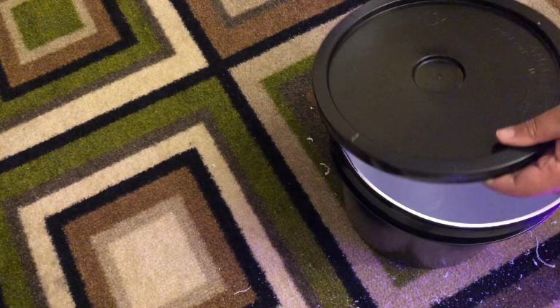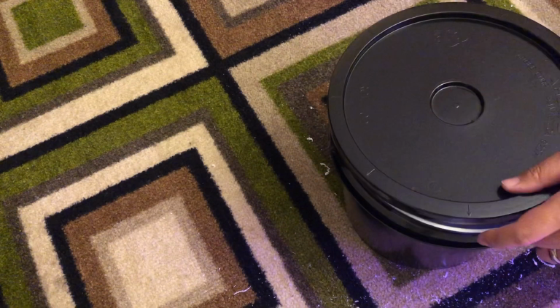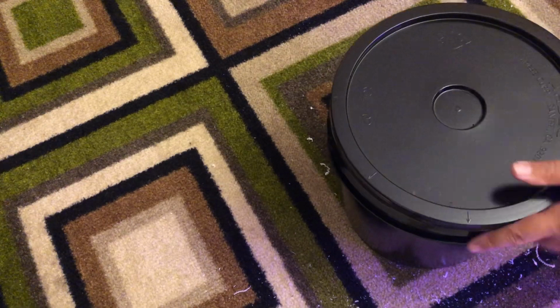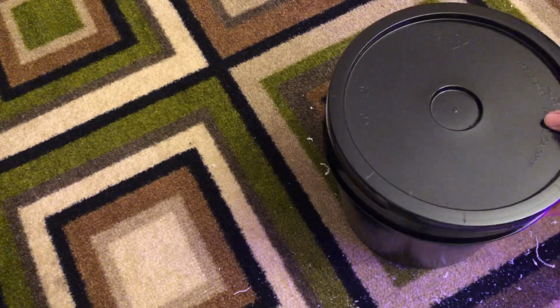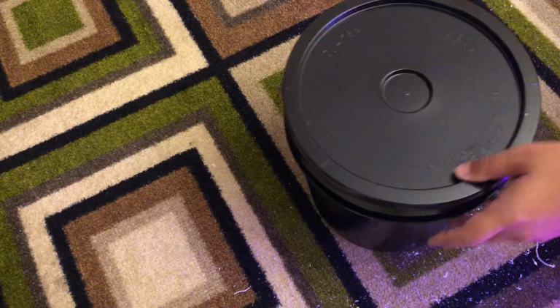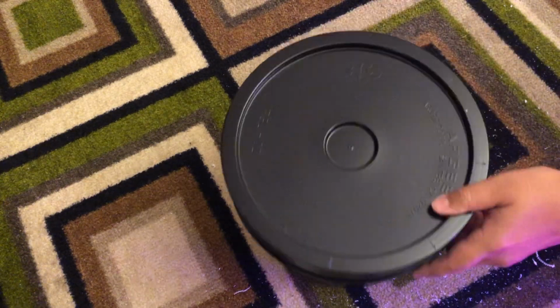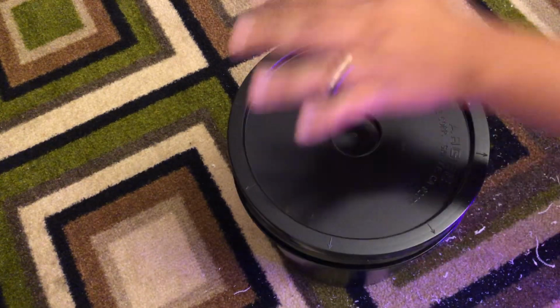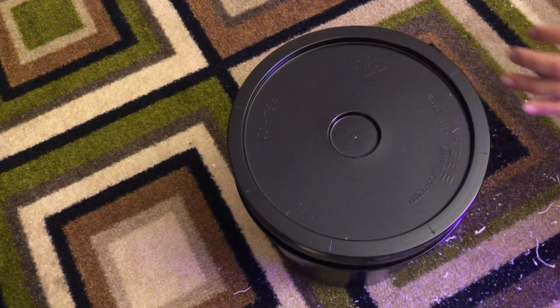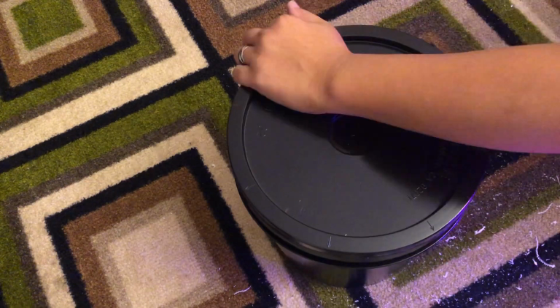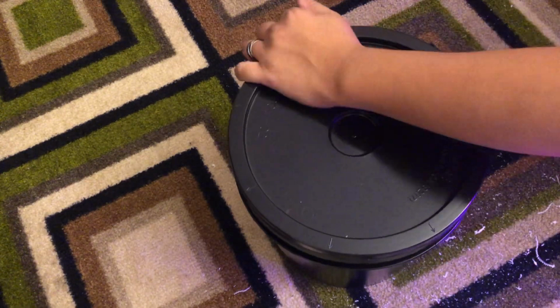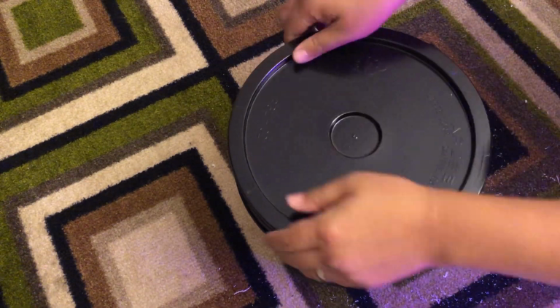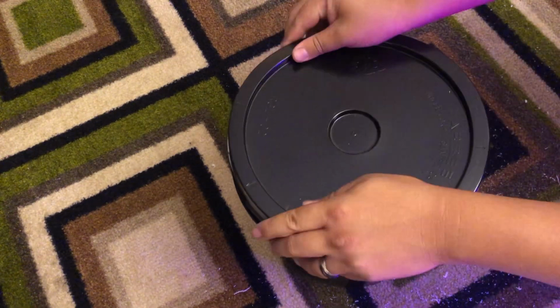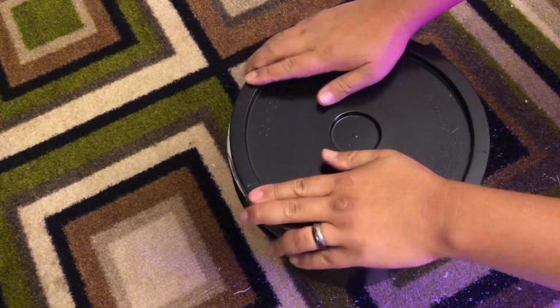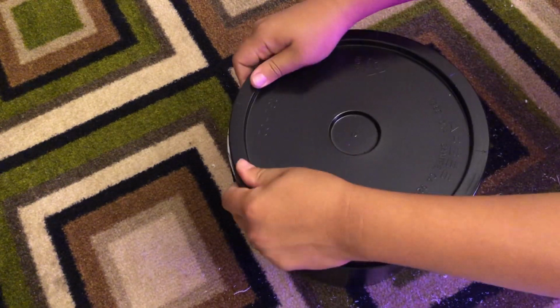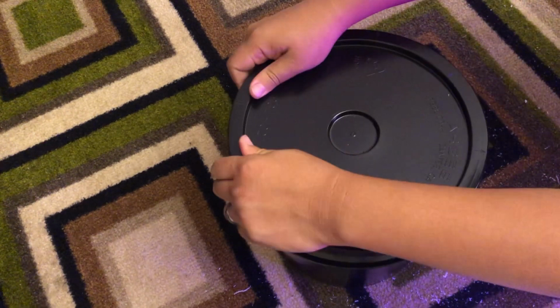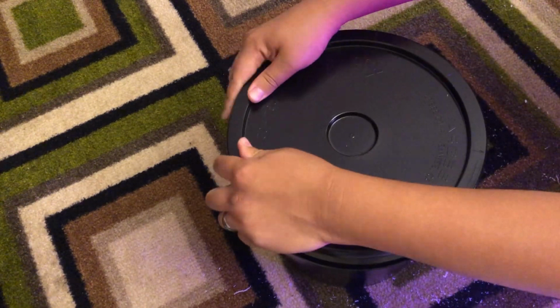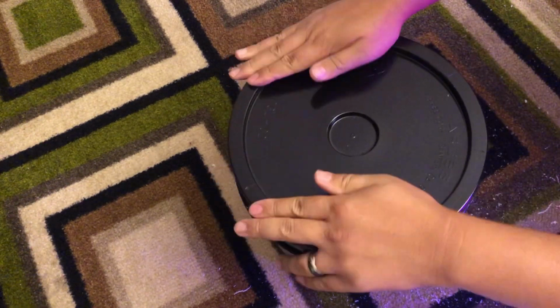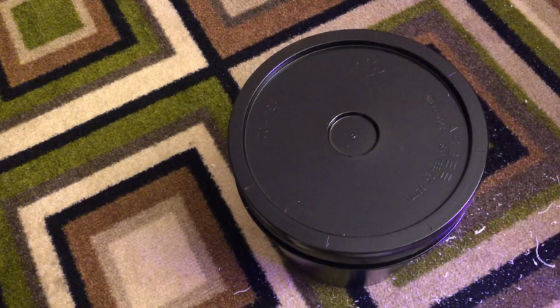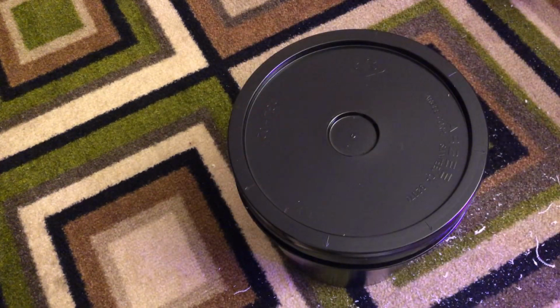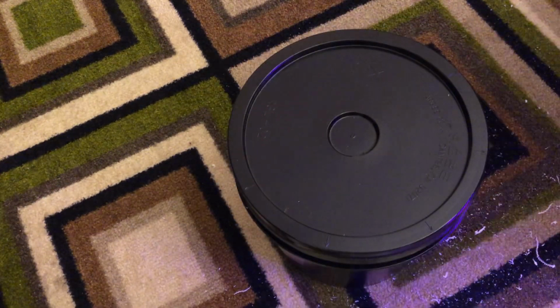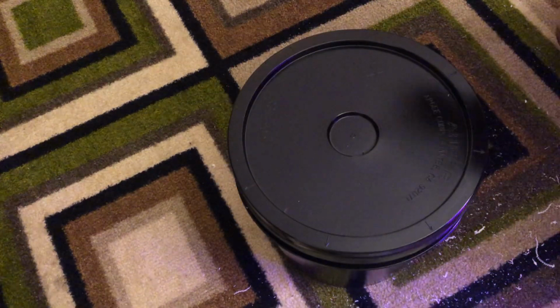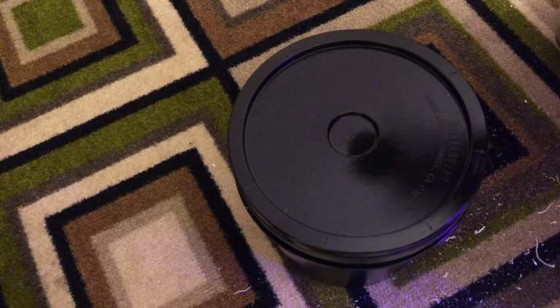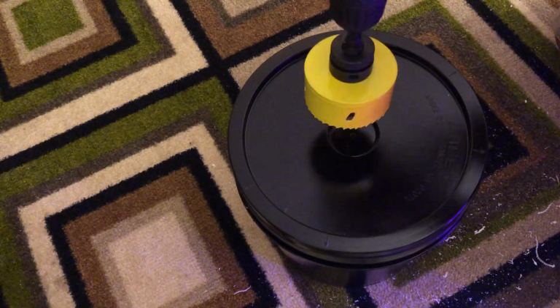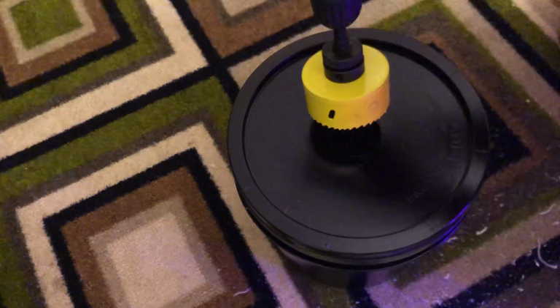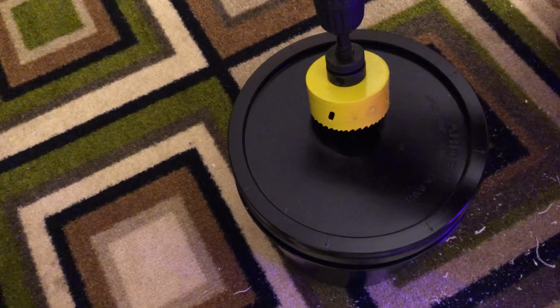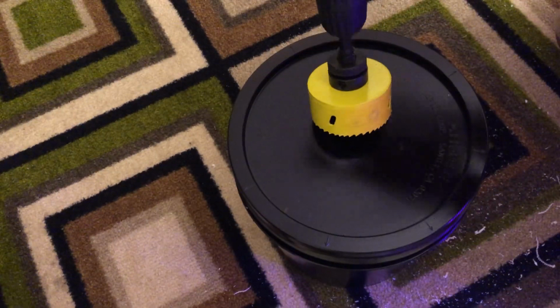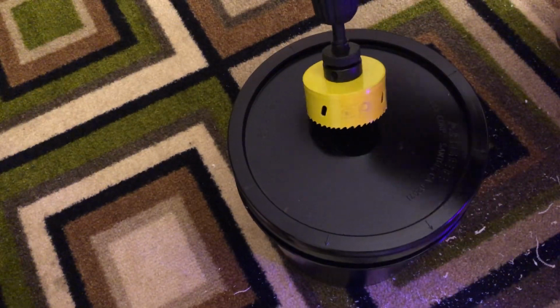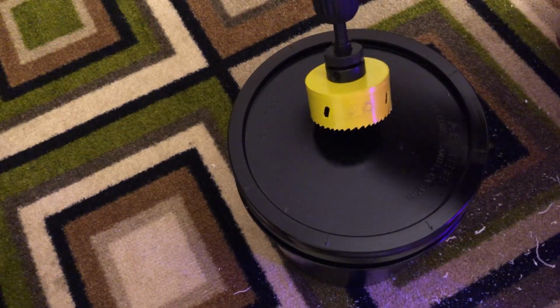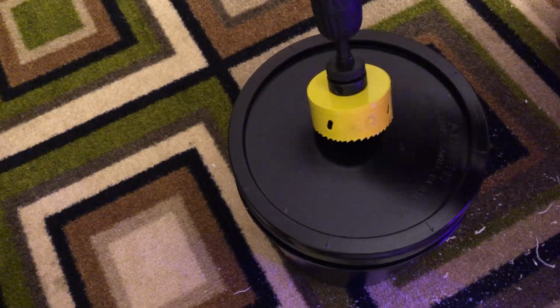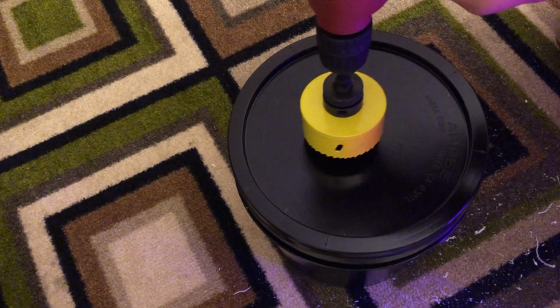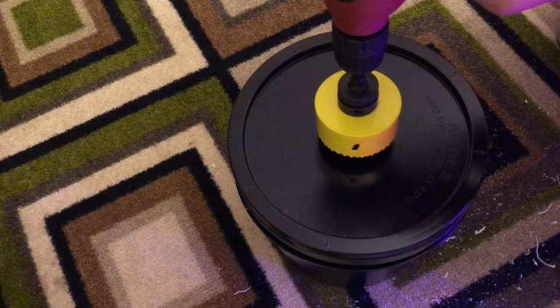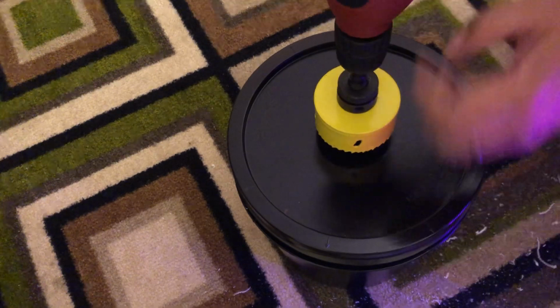And for this three and a half gallon bucket you'll need to cut a hole to fit the net pot in.